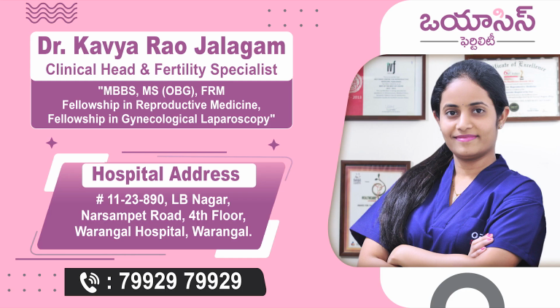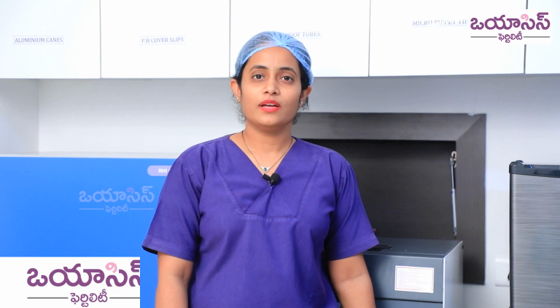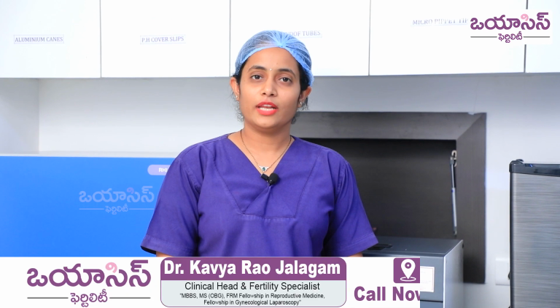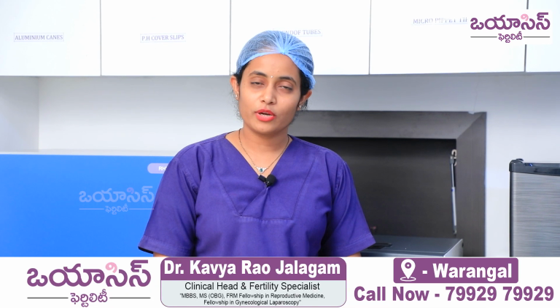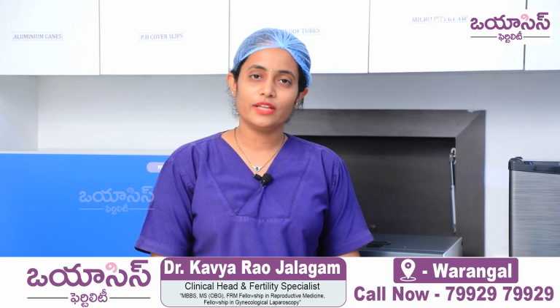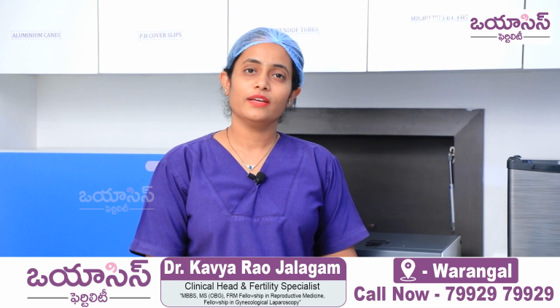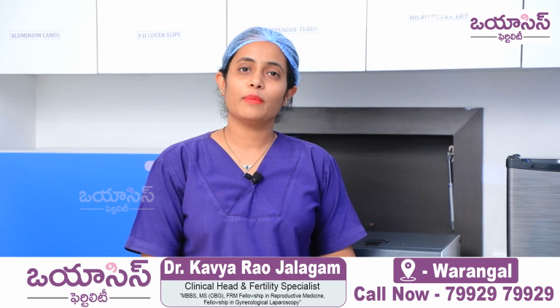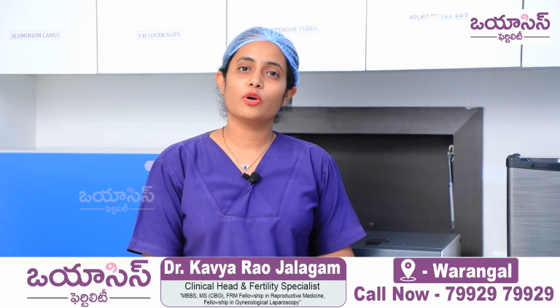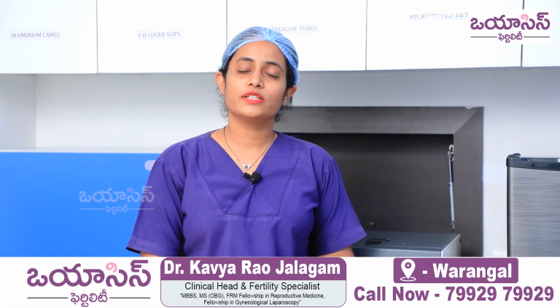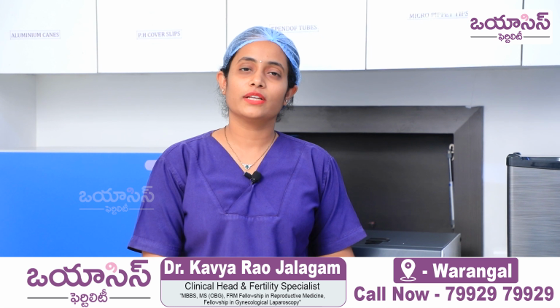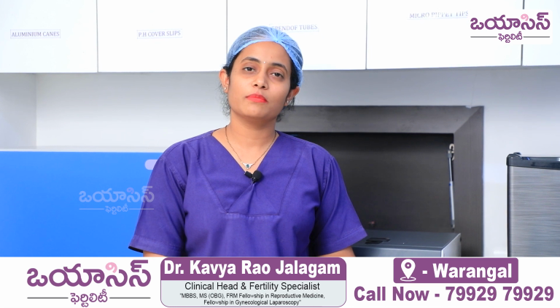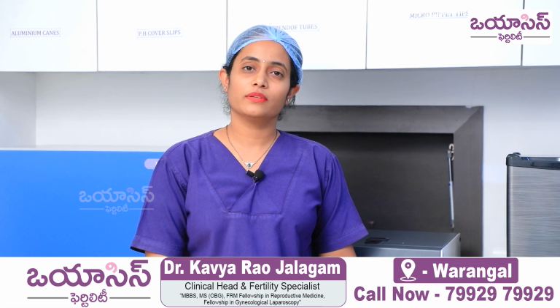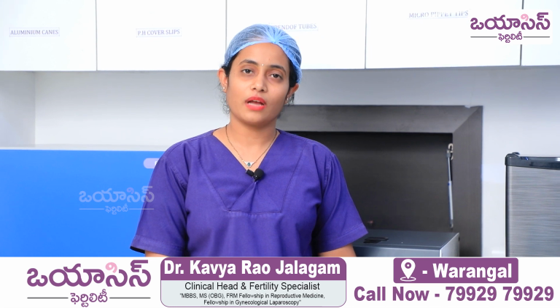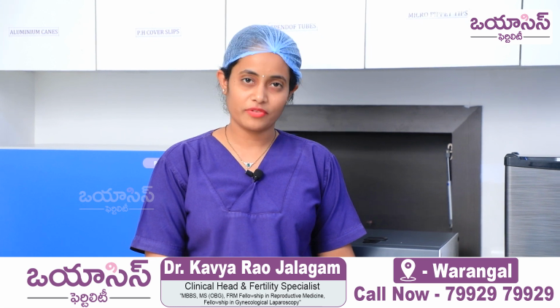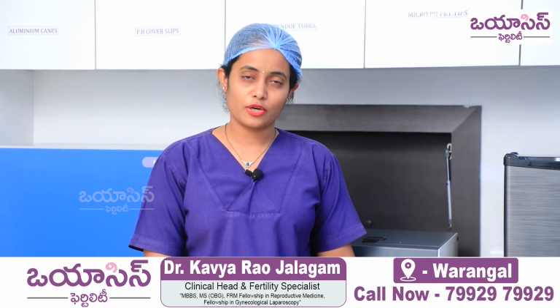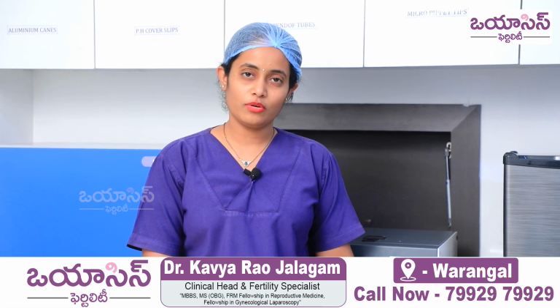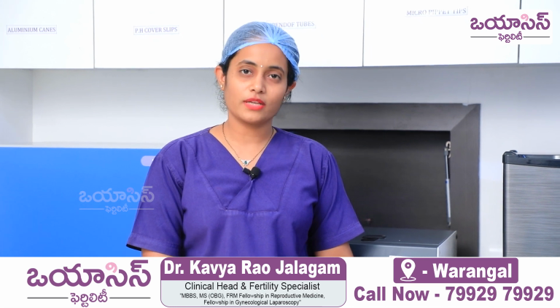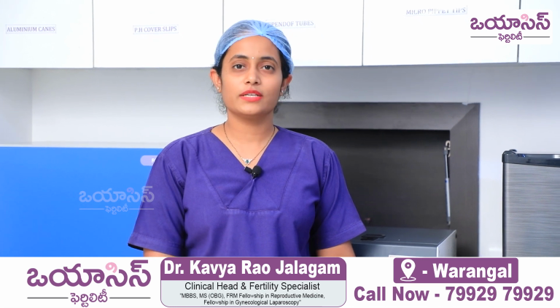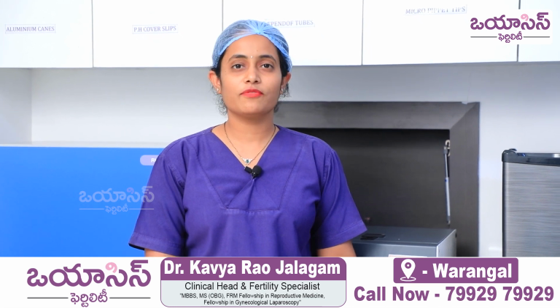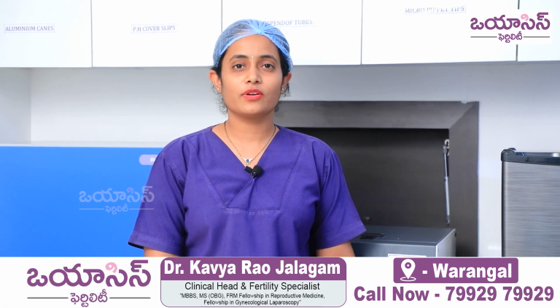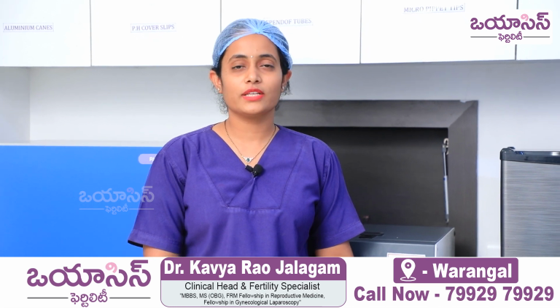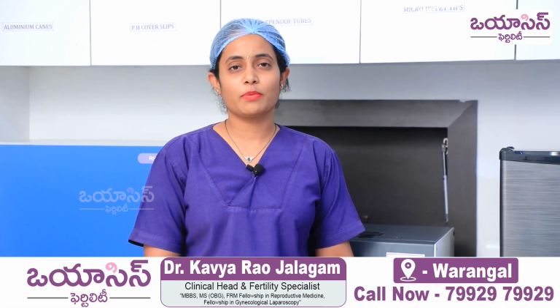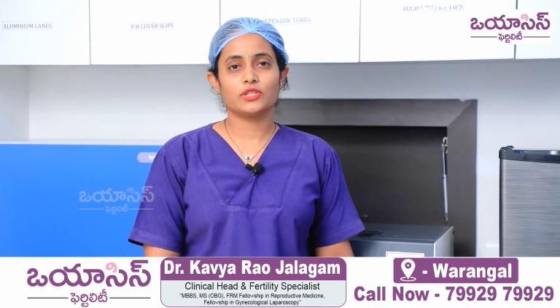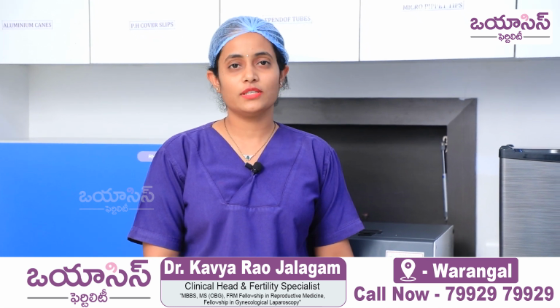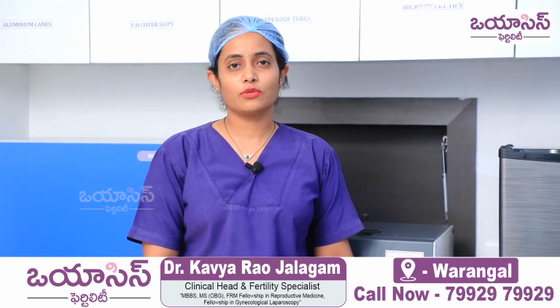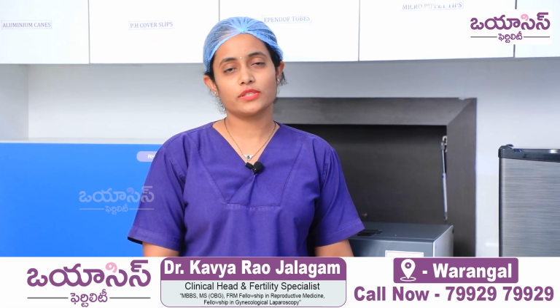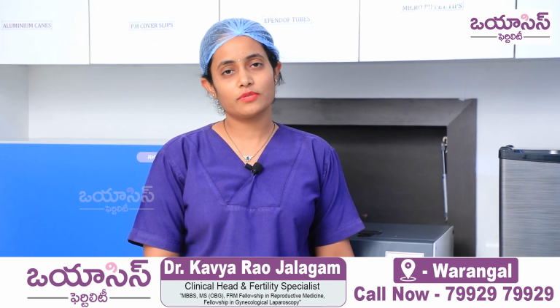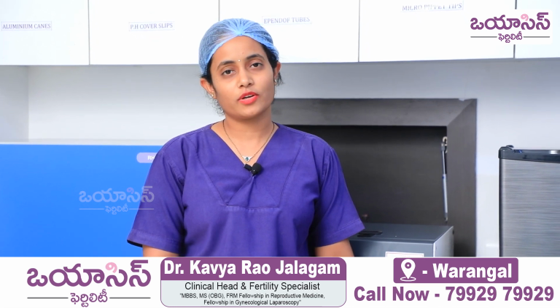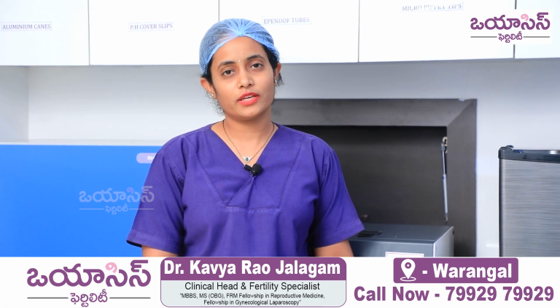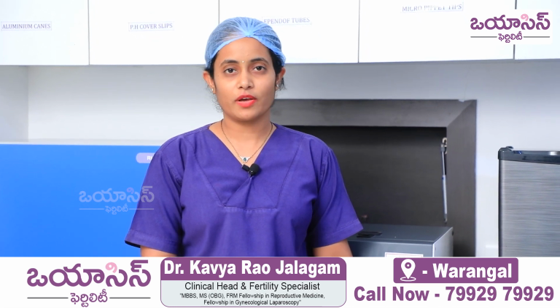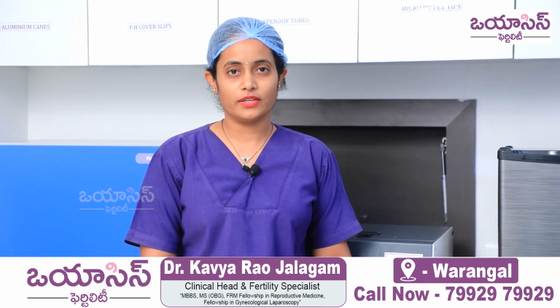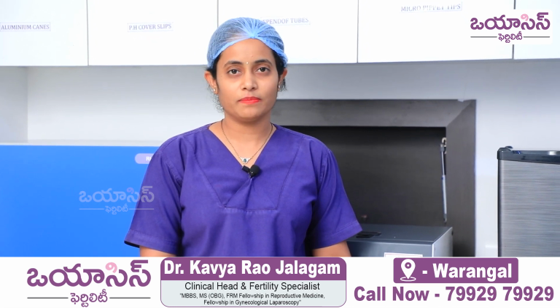Hello, I'm Dr. Jalgam Kavya Rao, Consultant Fertility Specialist at OSS Fertility, Varangal.